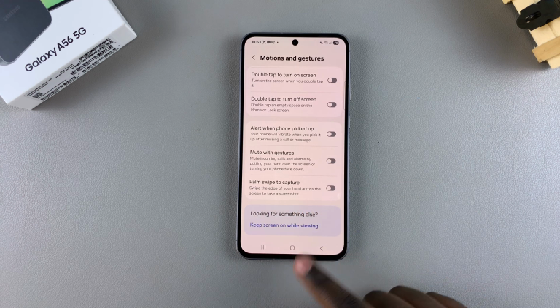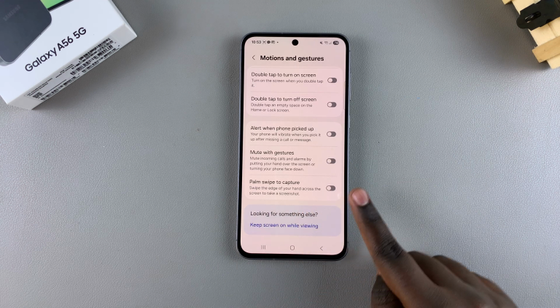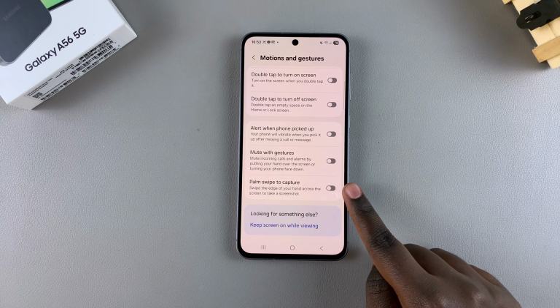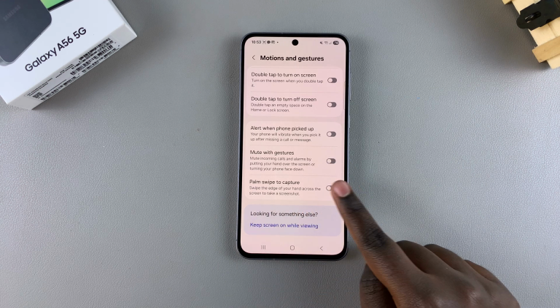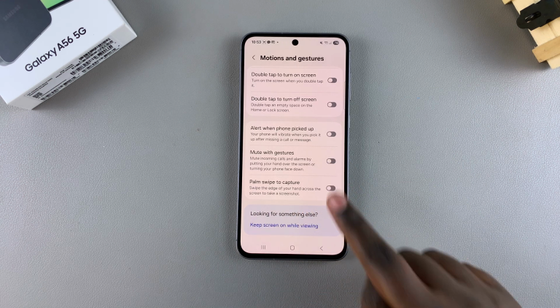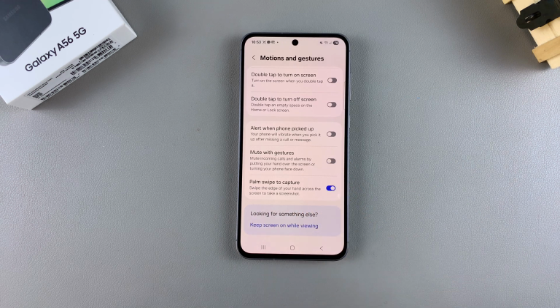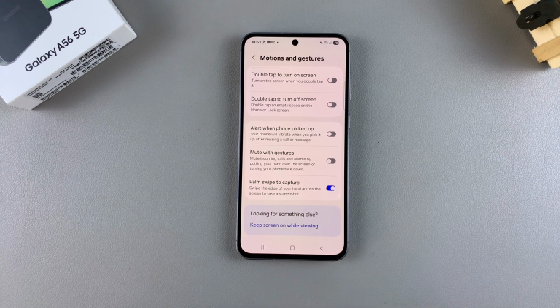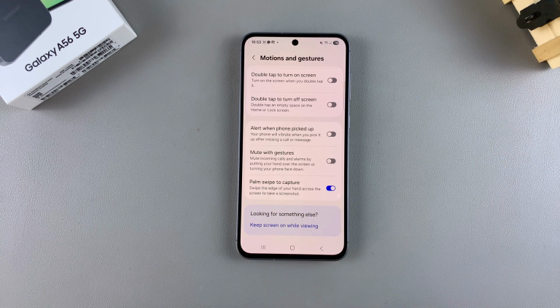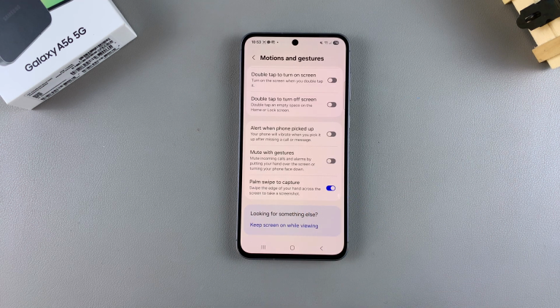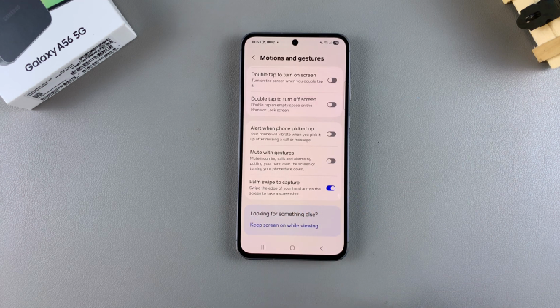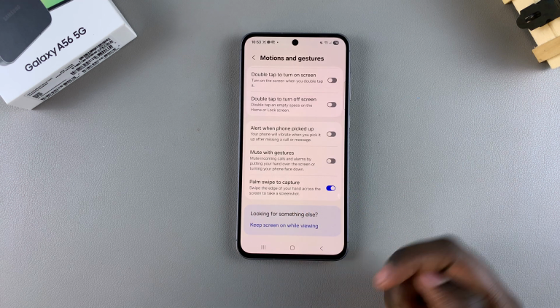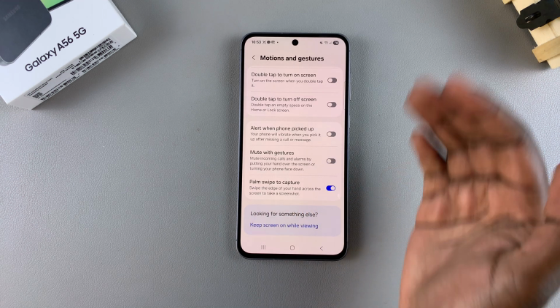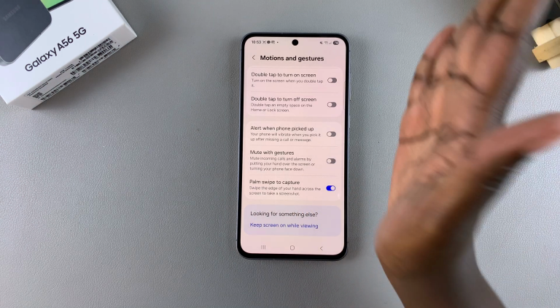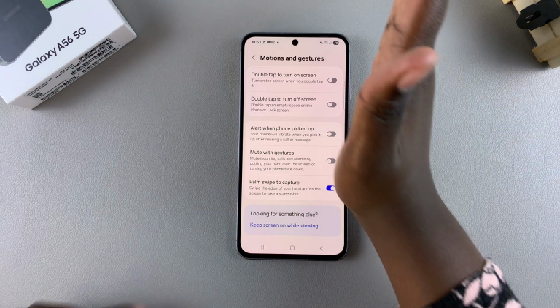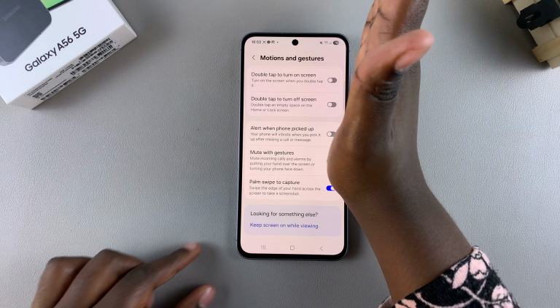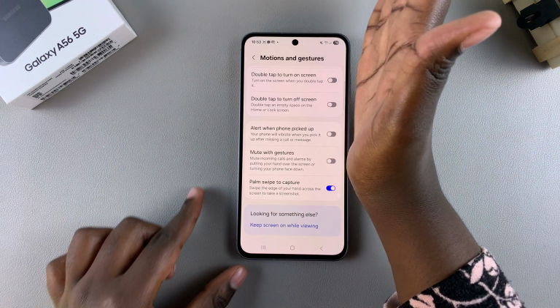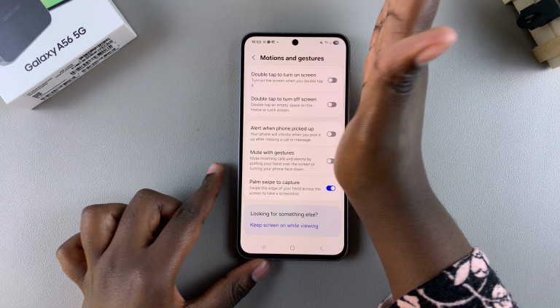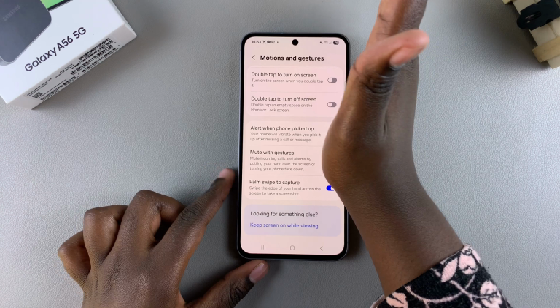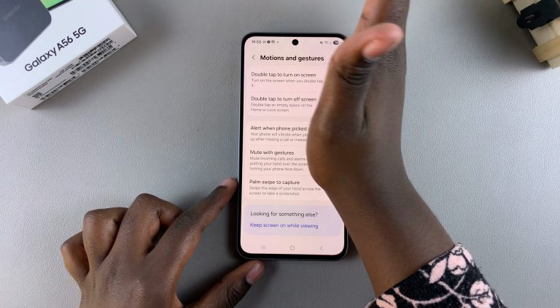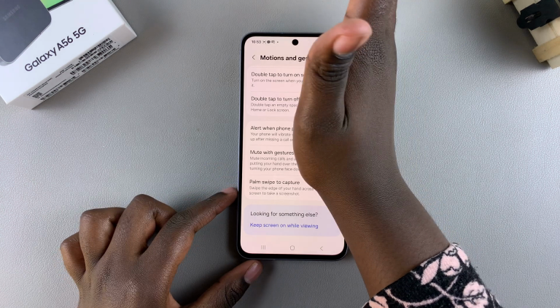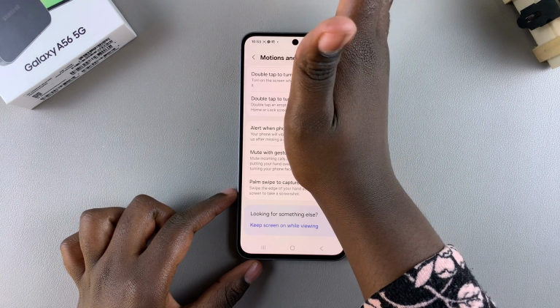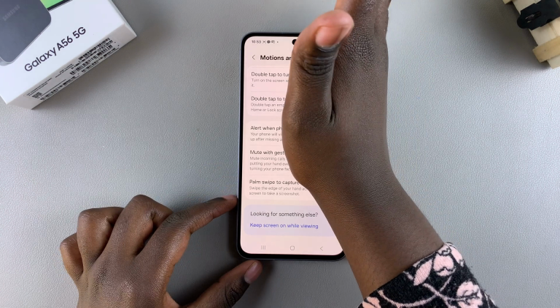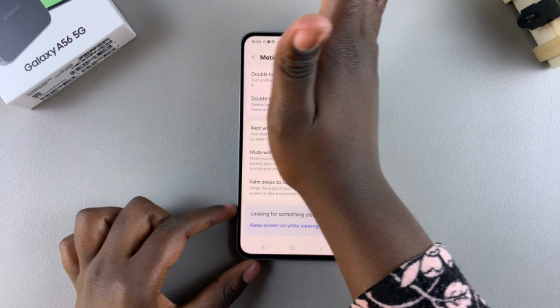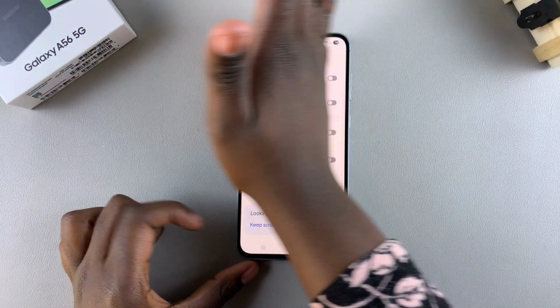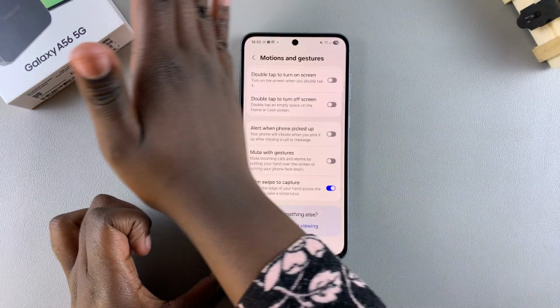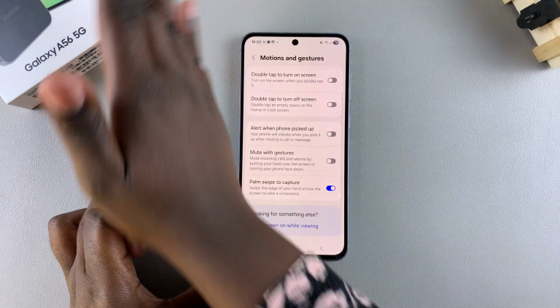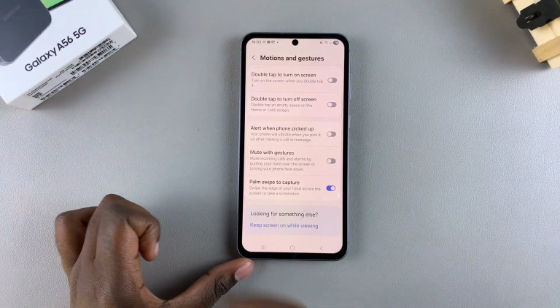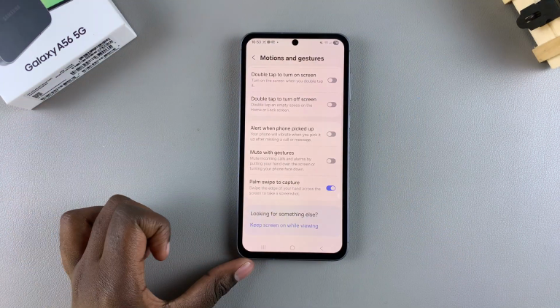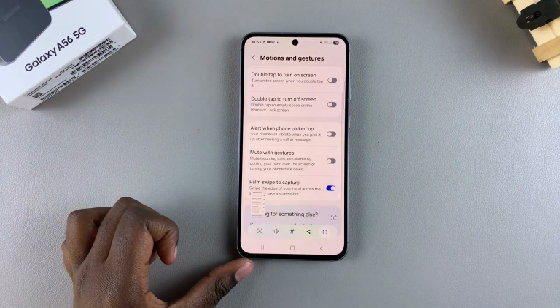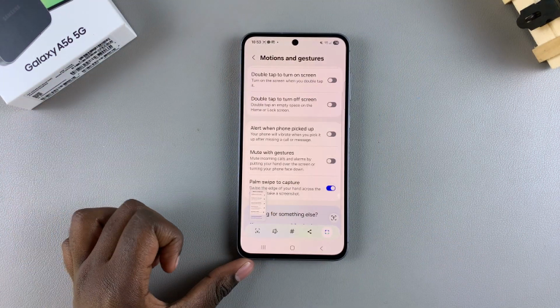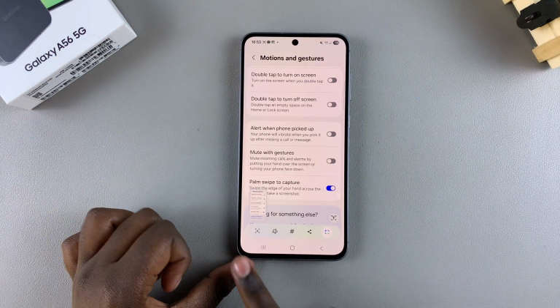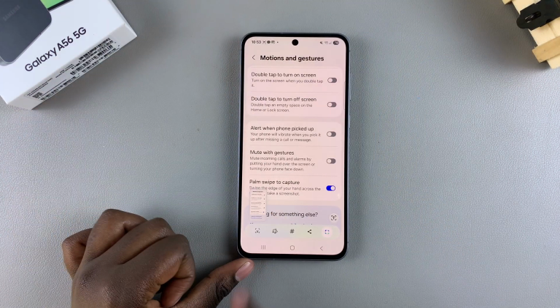Just tap on the toggle to enable it, and now whenever you swipe your palm across the screen of your A56, a screenshot will be taken.